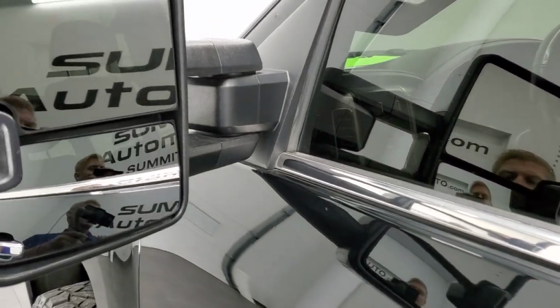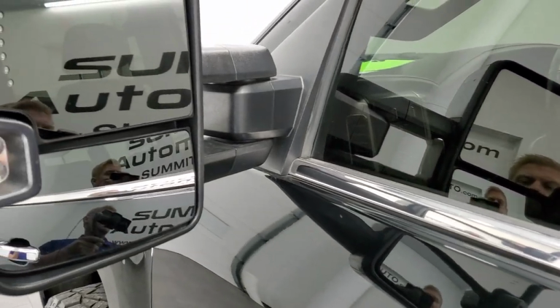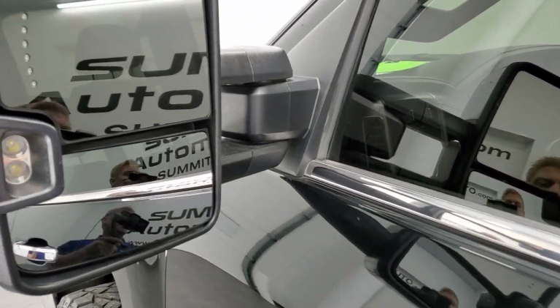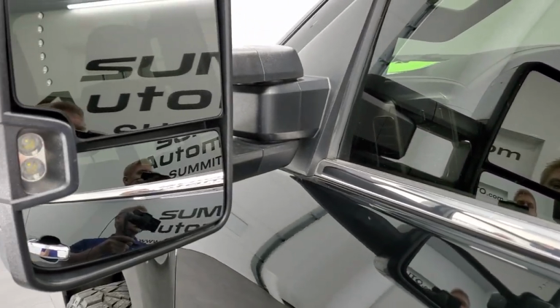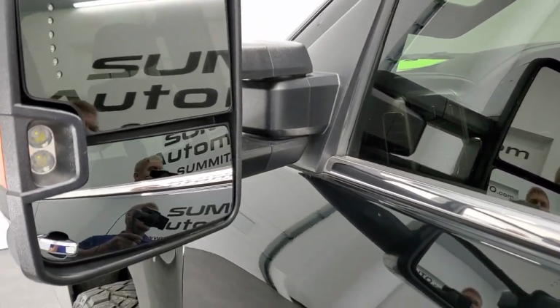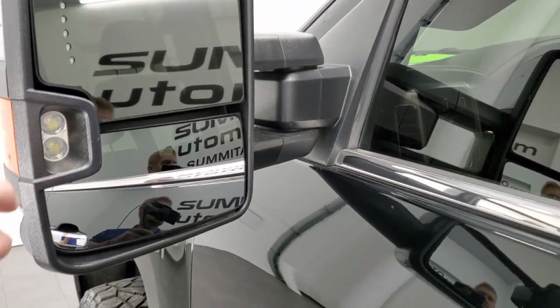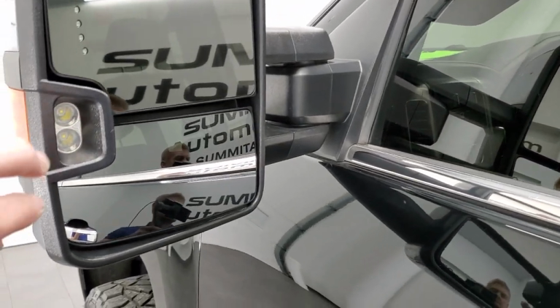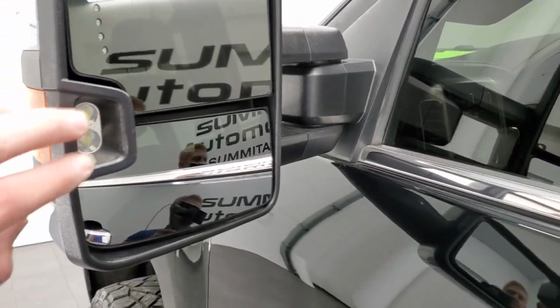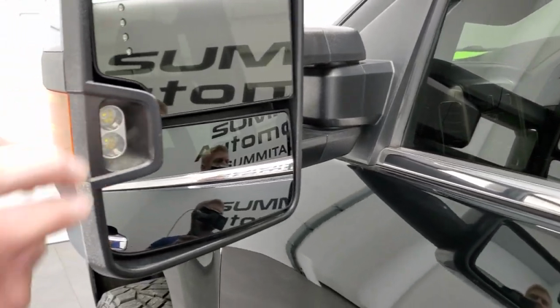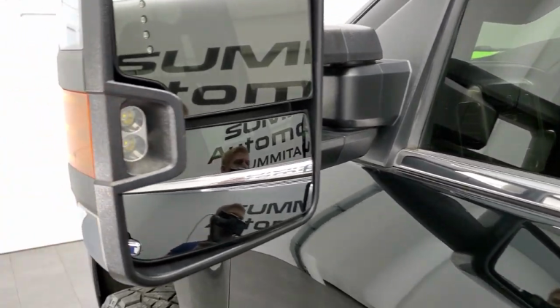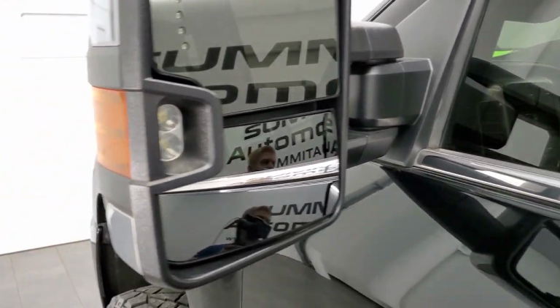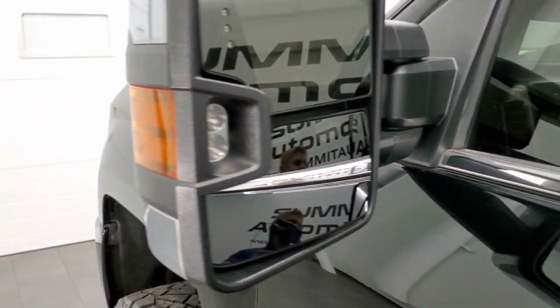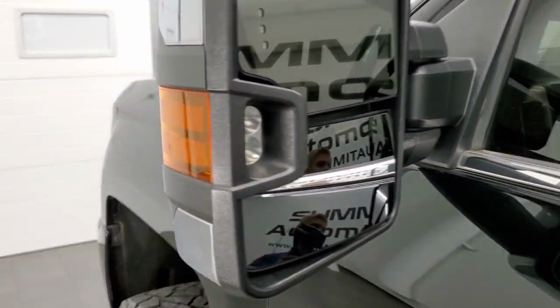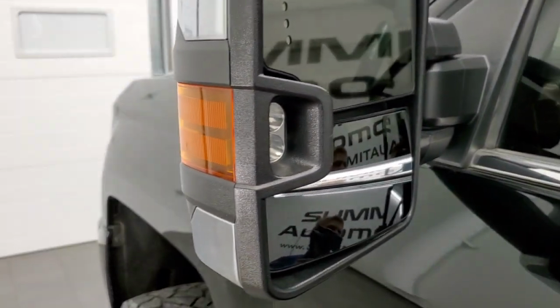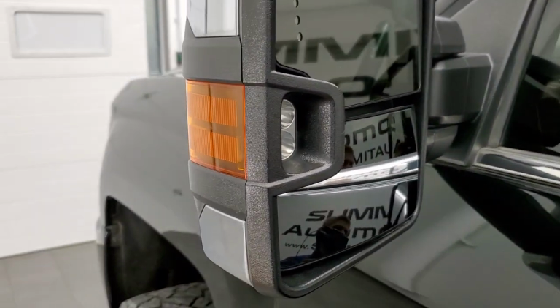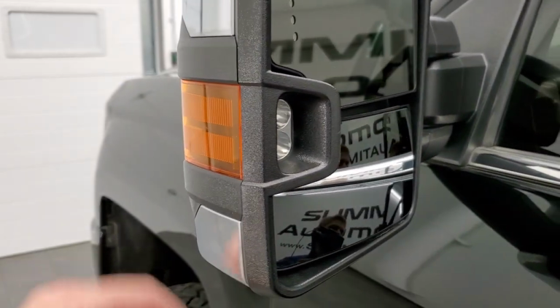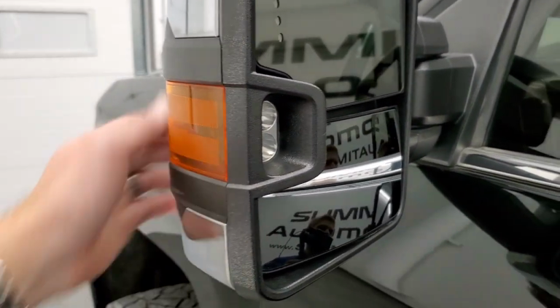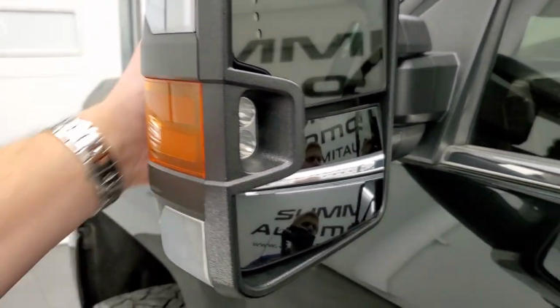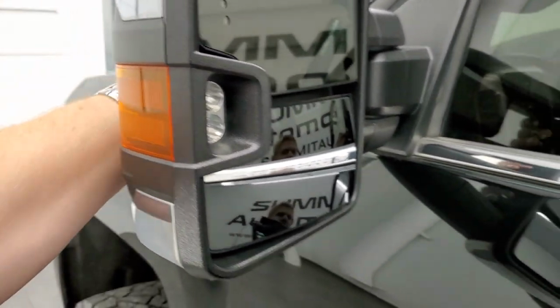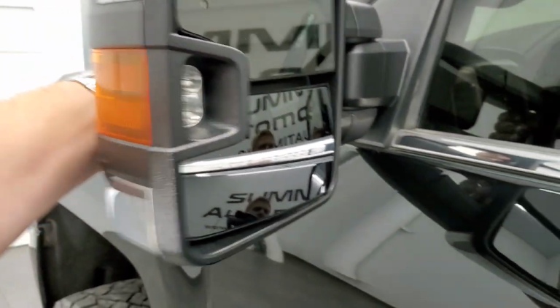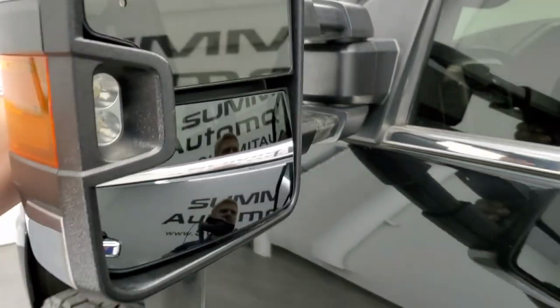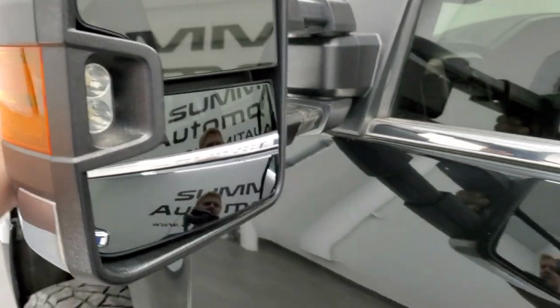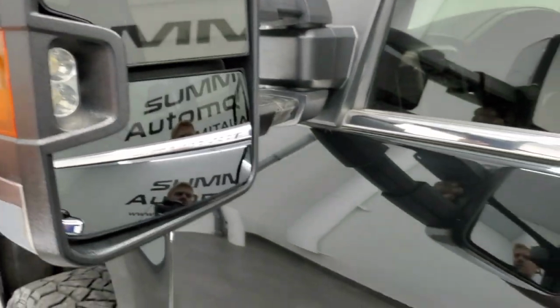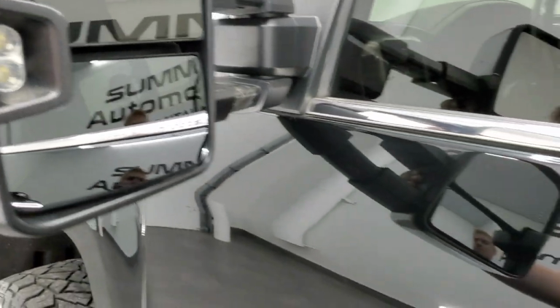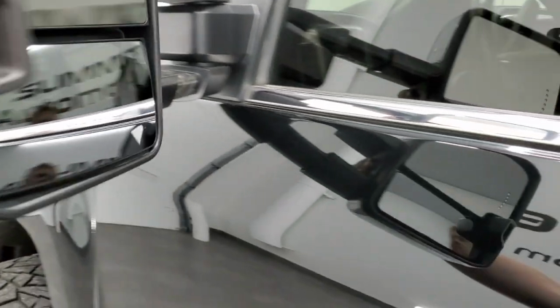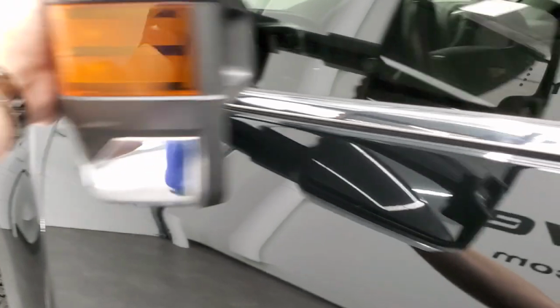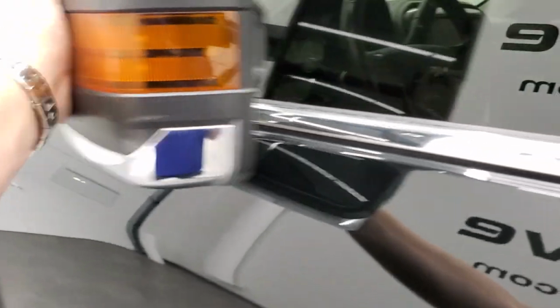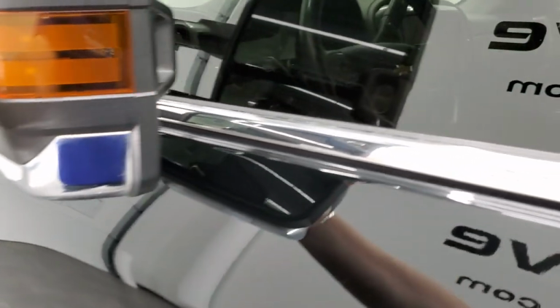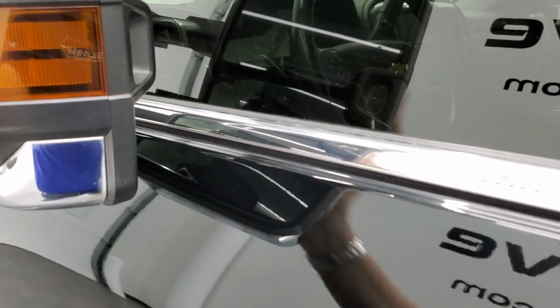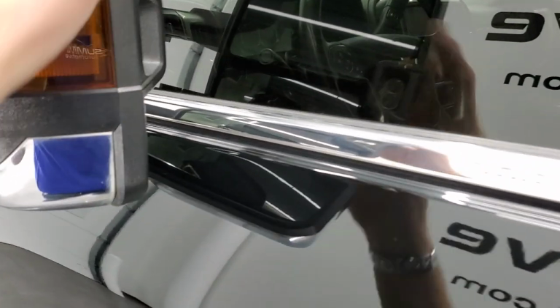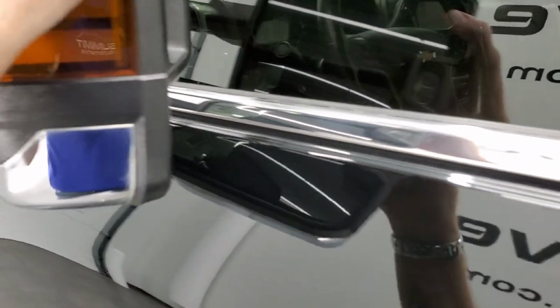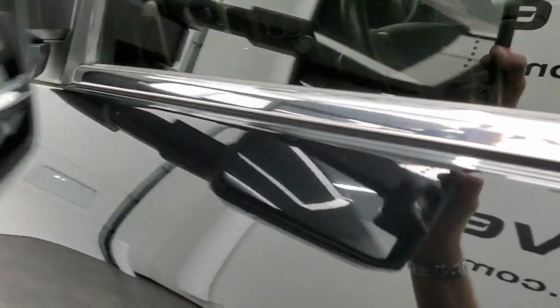Built-in directional signals, LED side lights. These do telescope out and they also fold in.